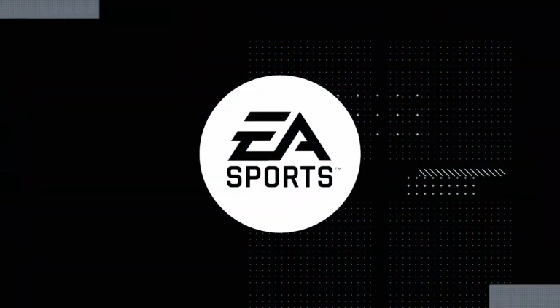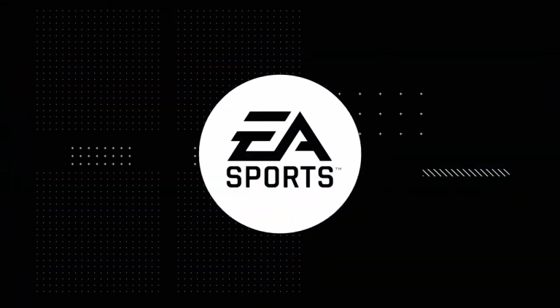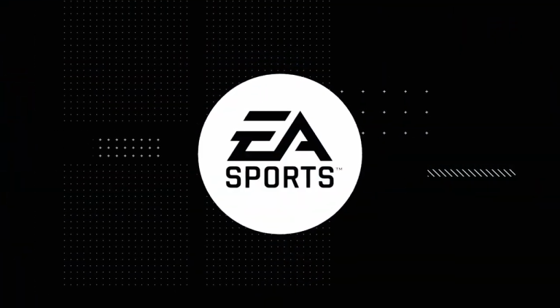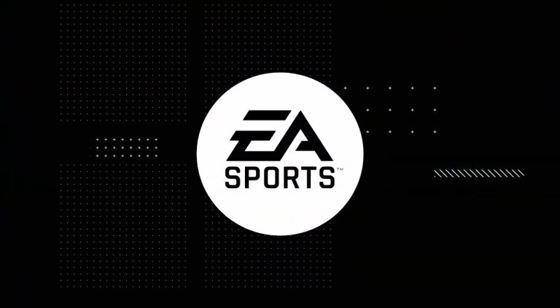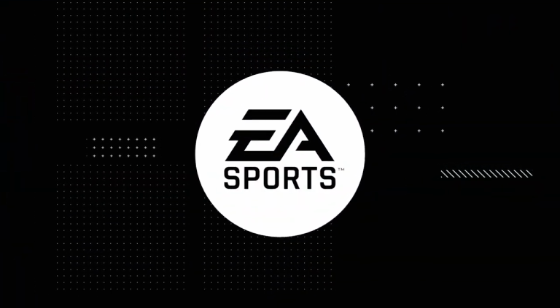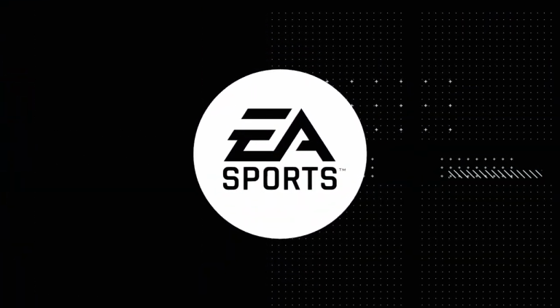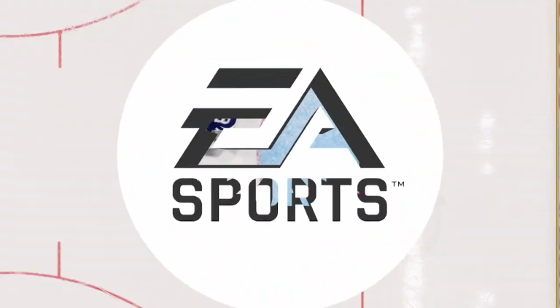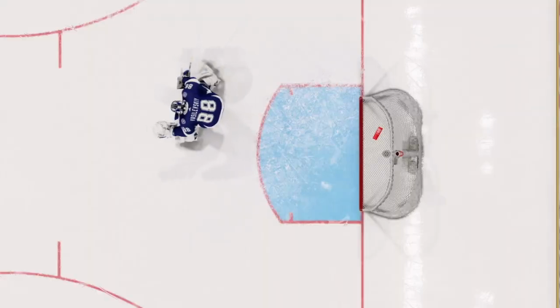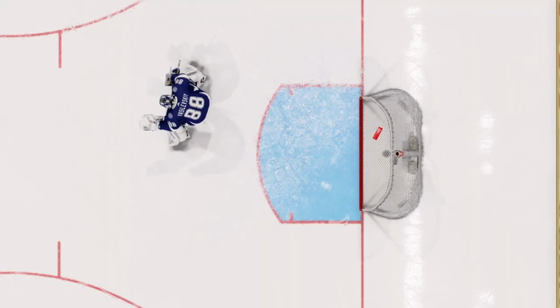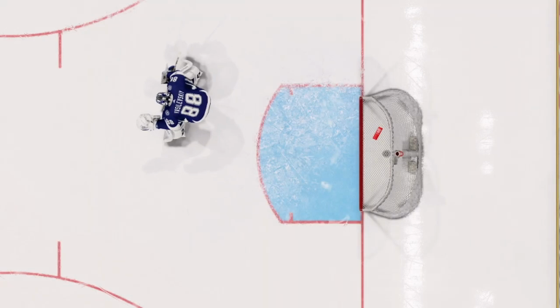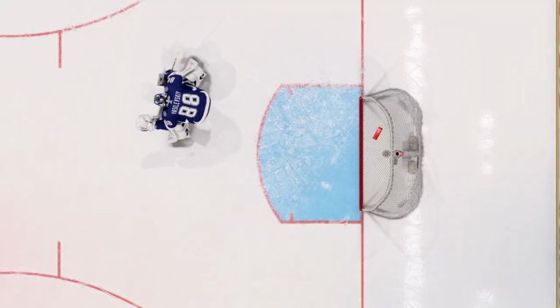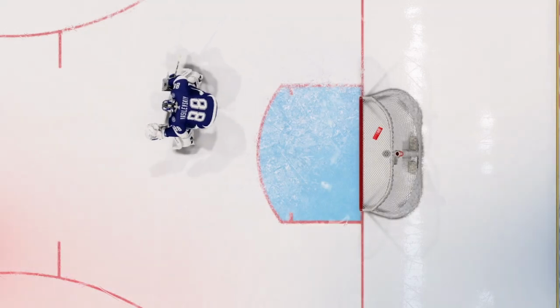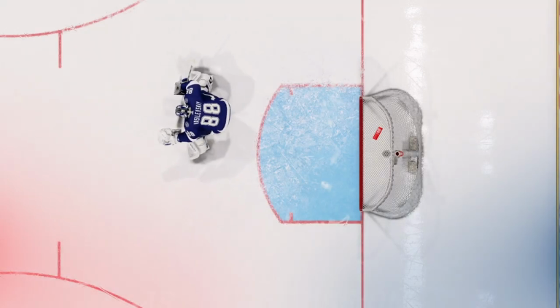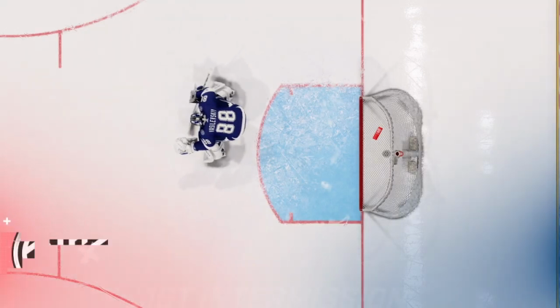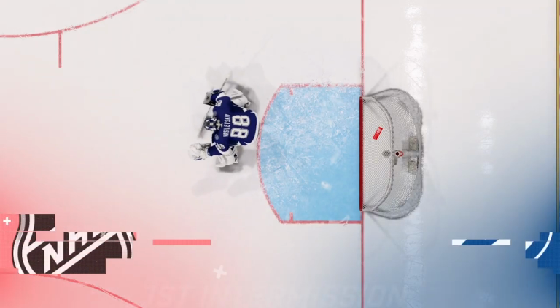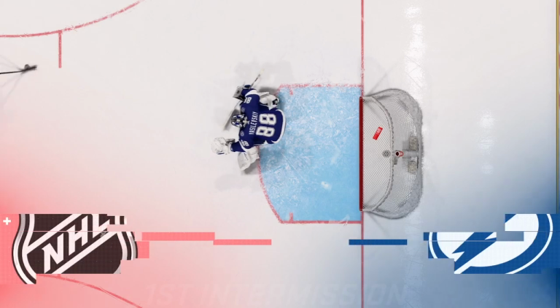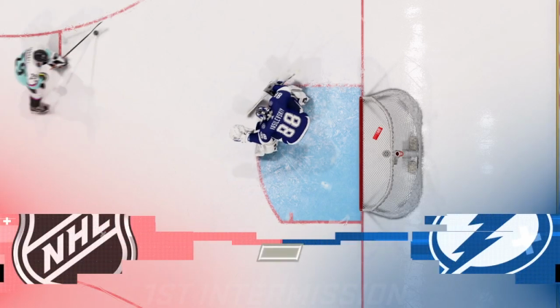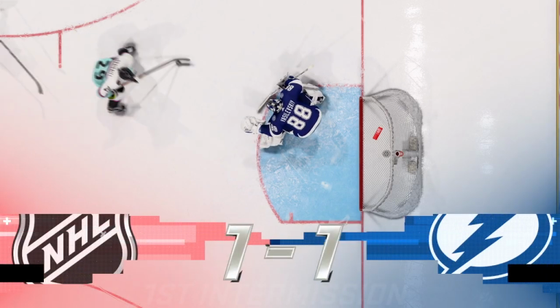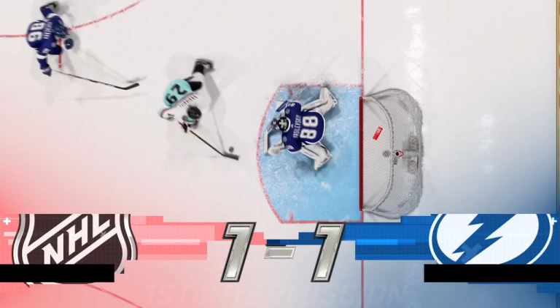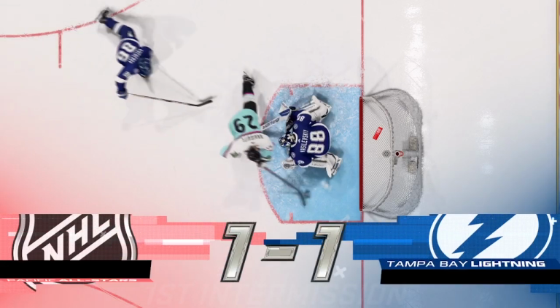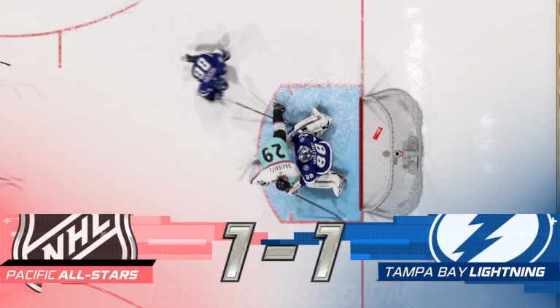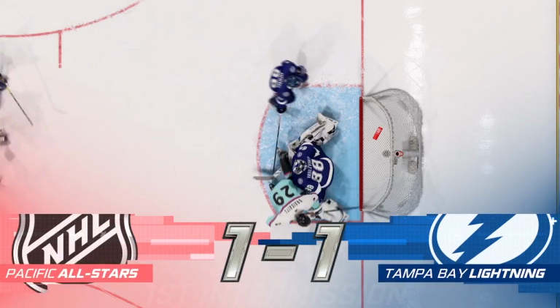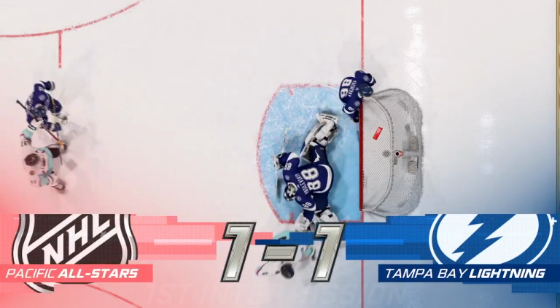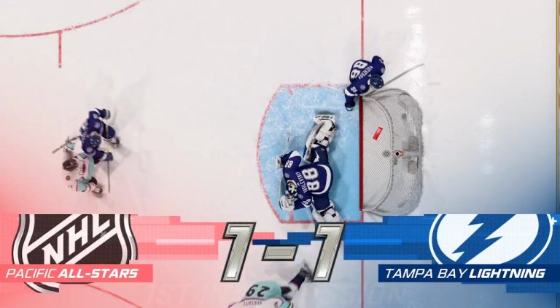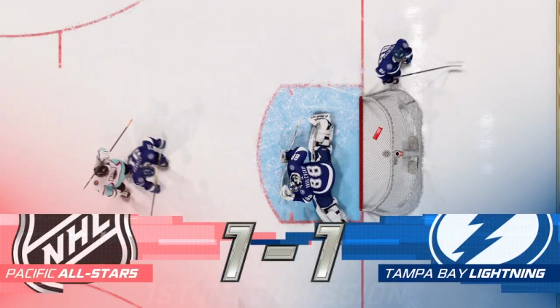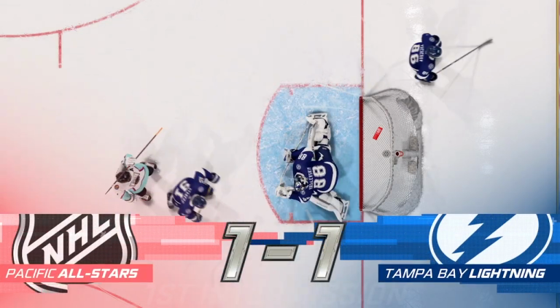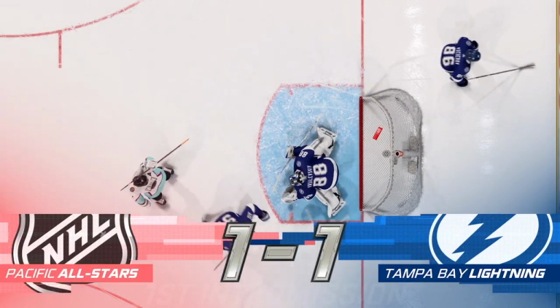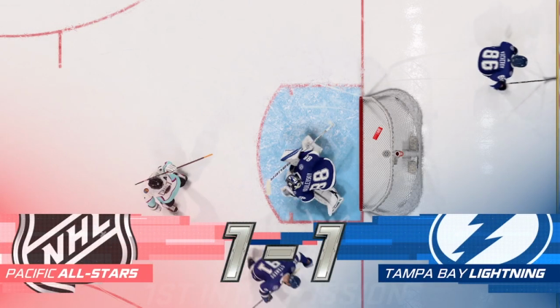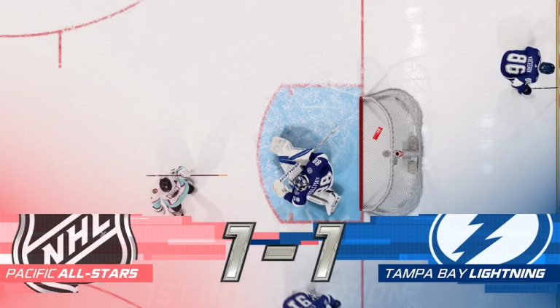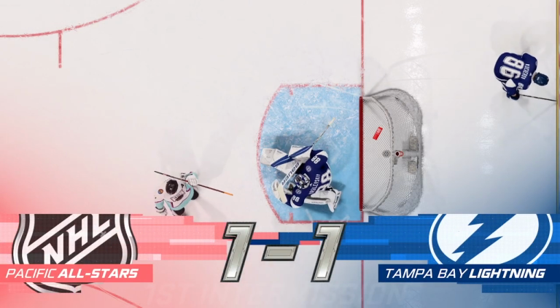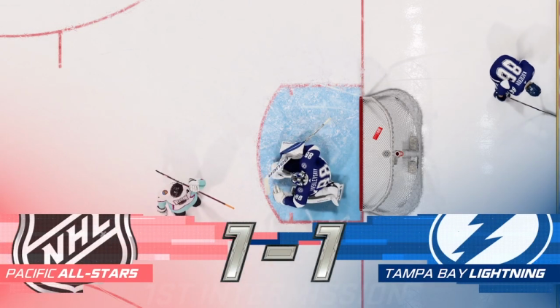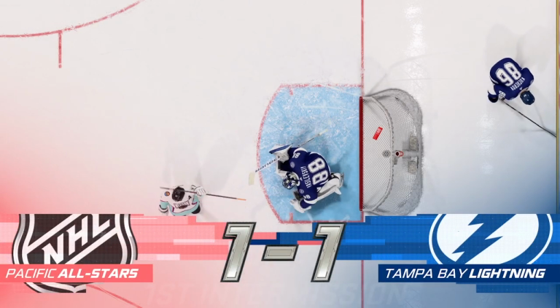There's the buzzer. 20 minutes in the books. Second period just around the corner.